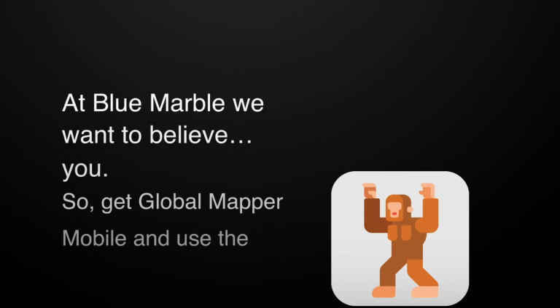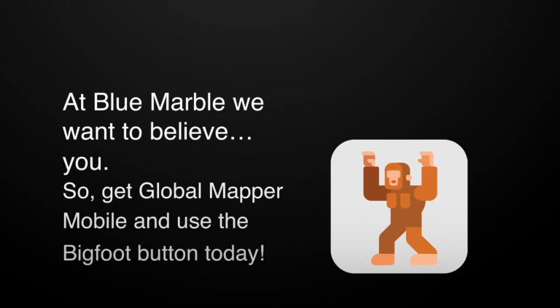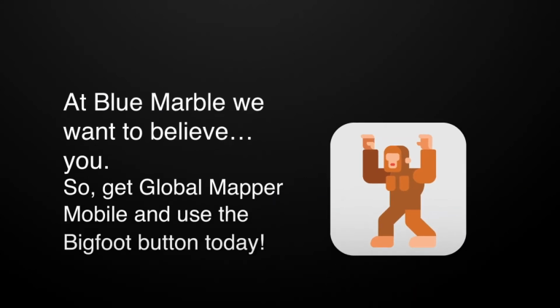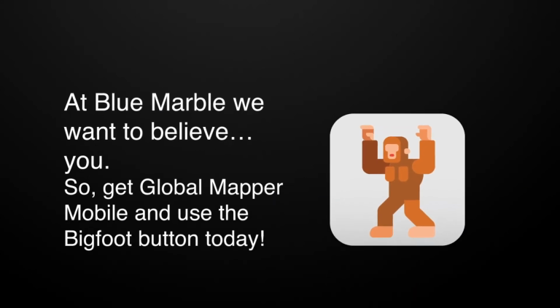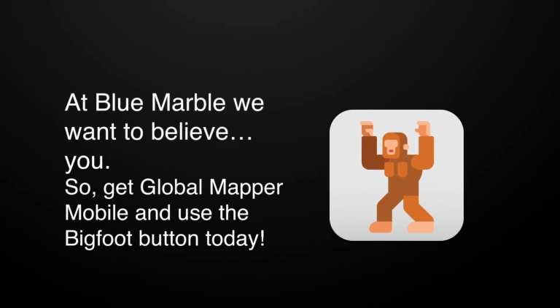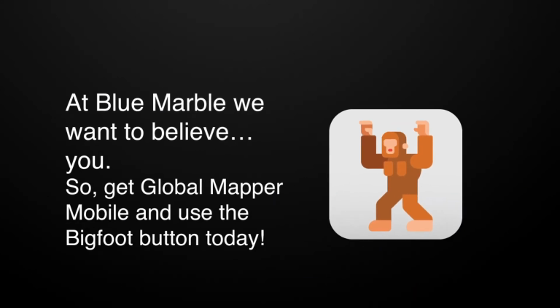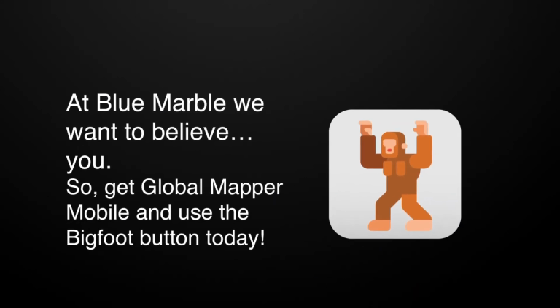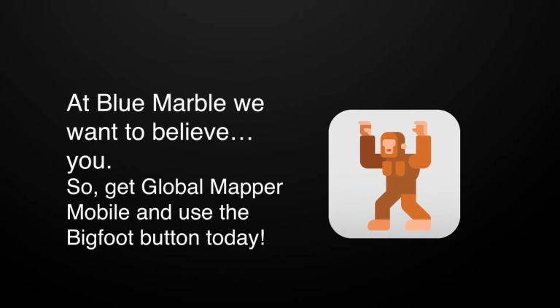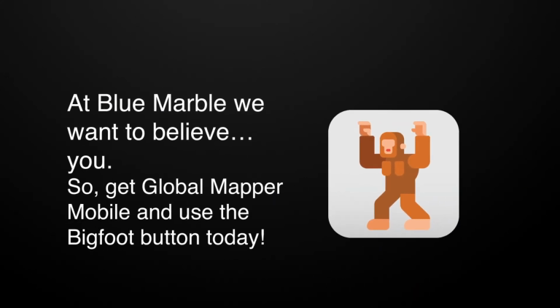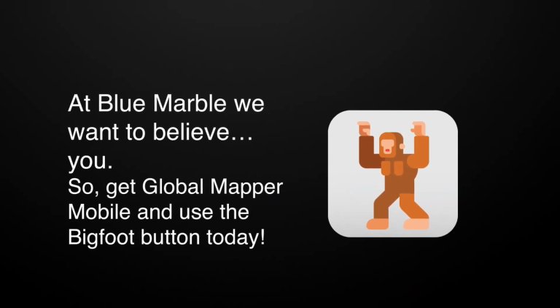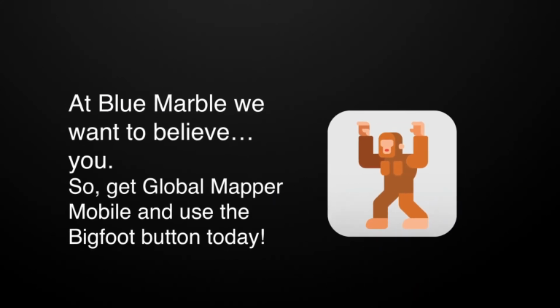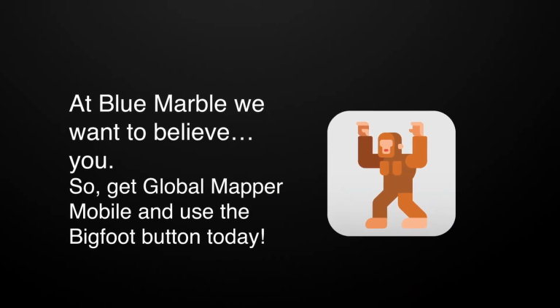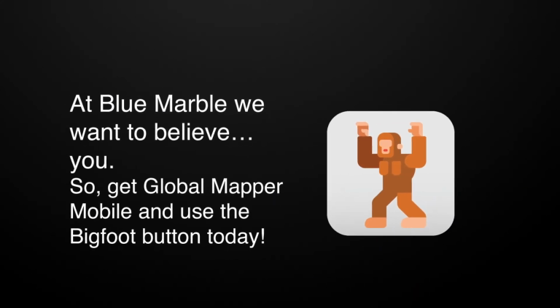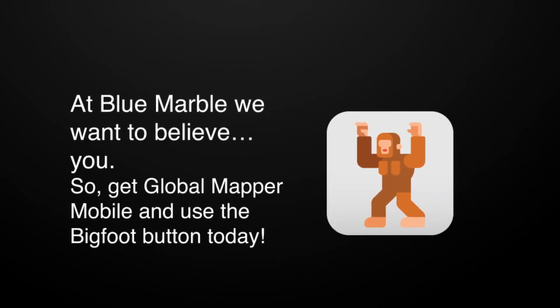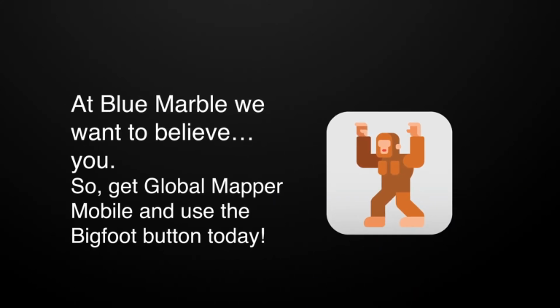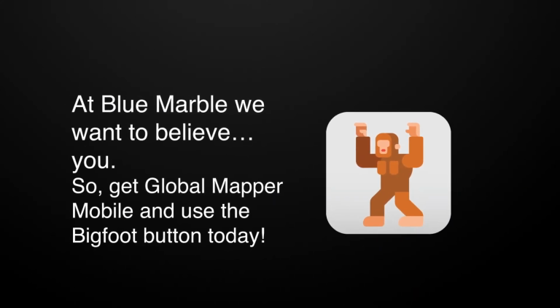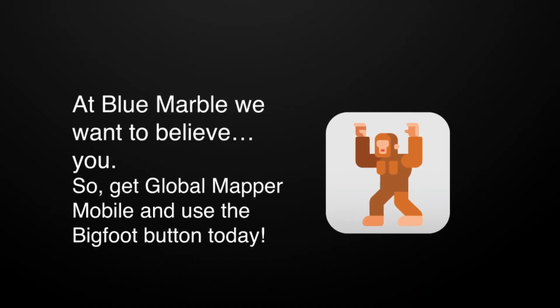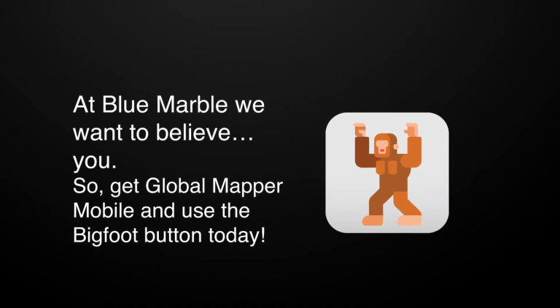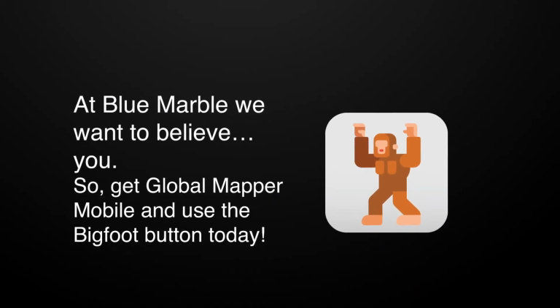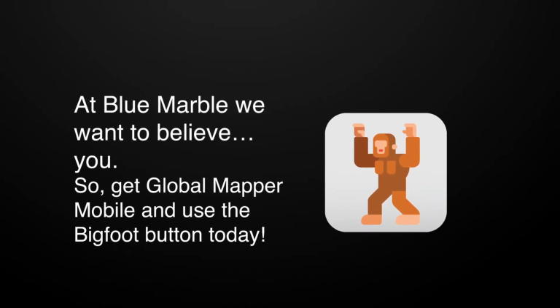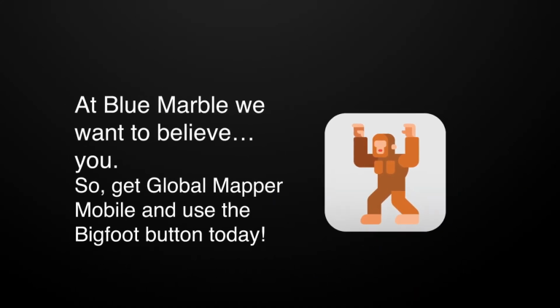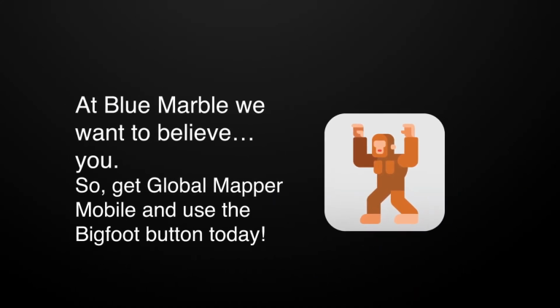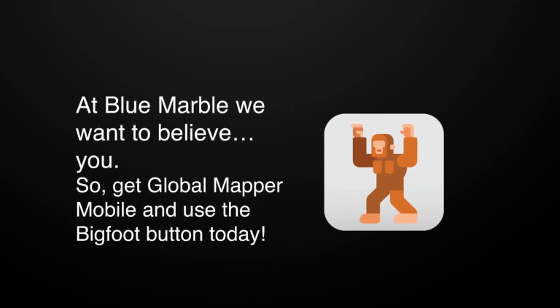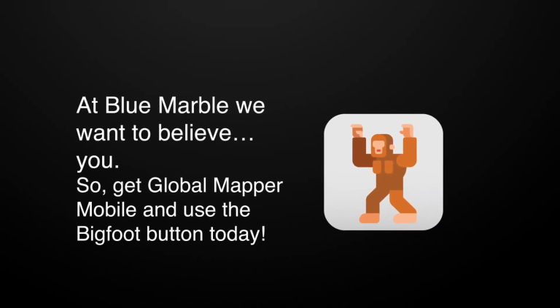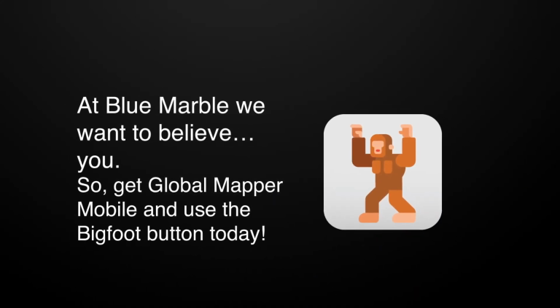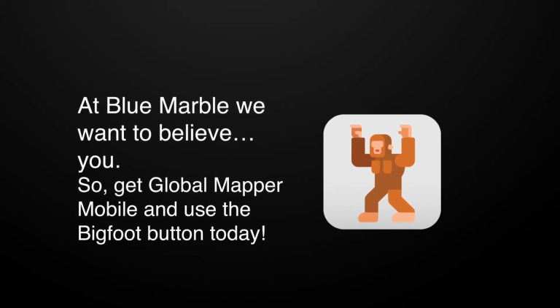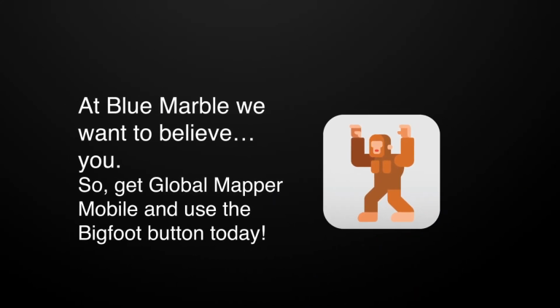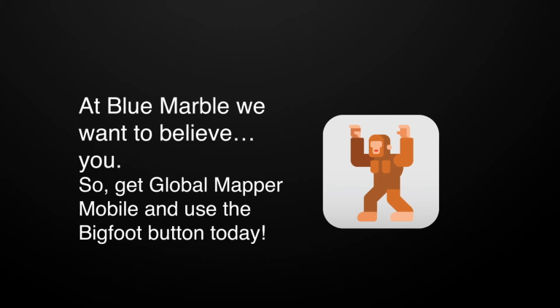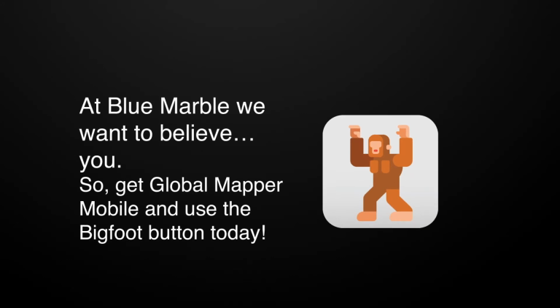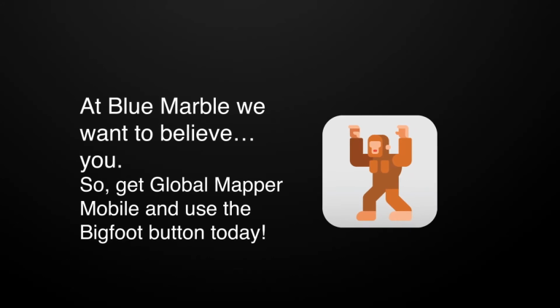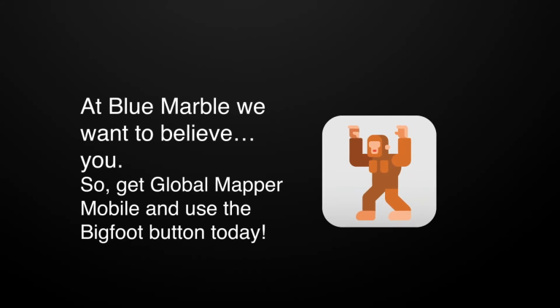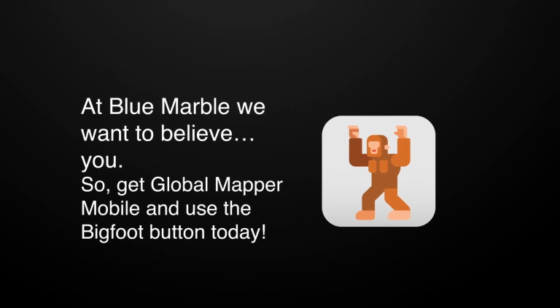At Blue Marble Geographics, we want to believe you! So get Global Mapper Mobile and use the Bigfoot button today!